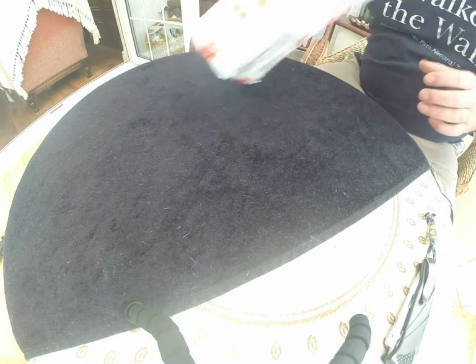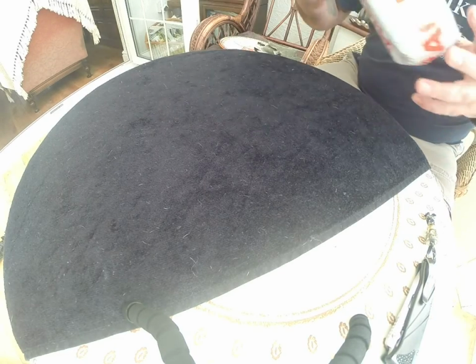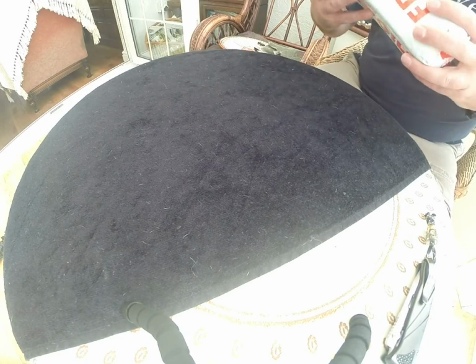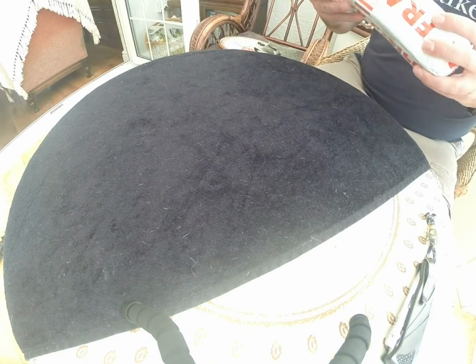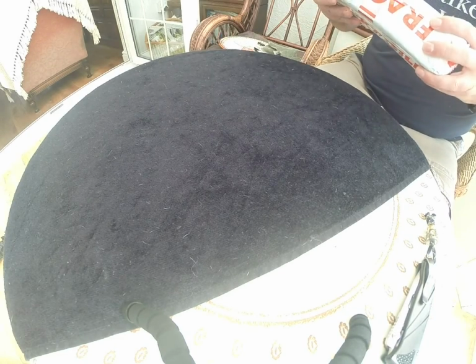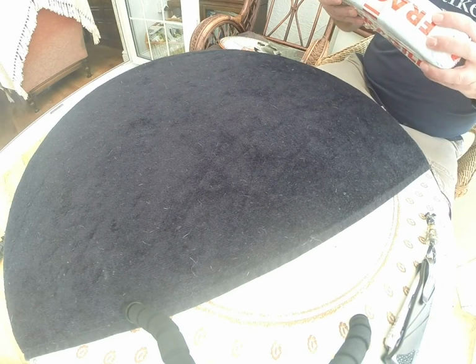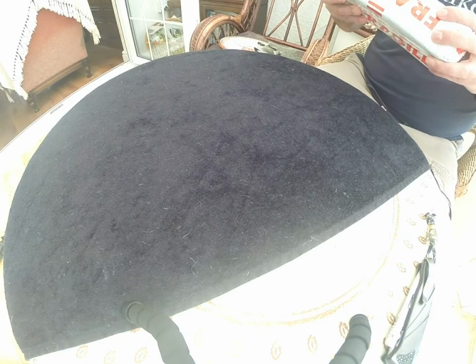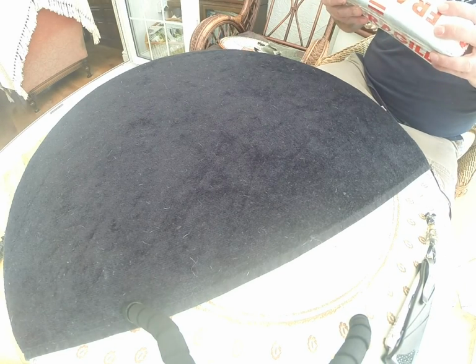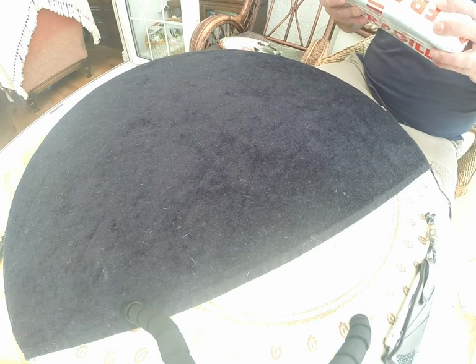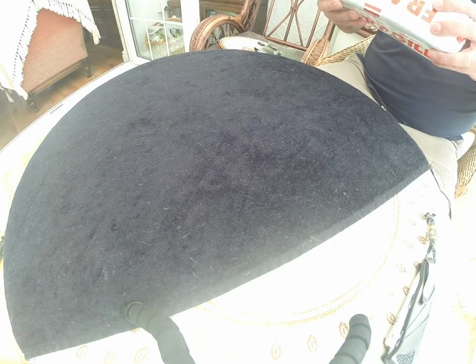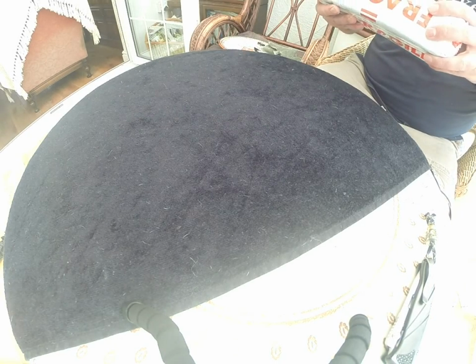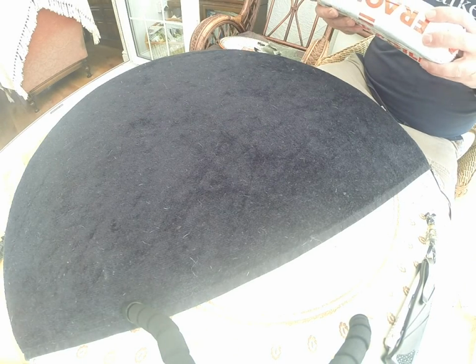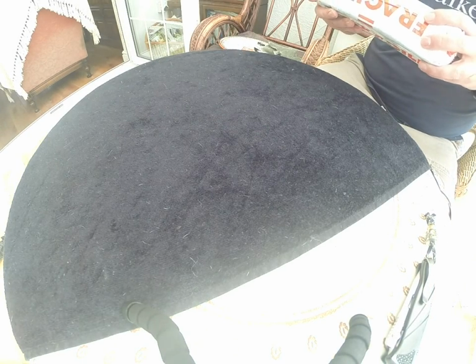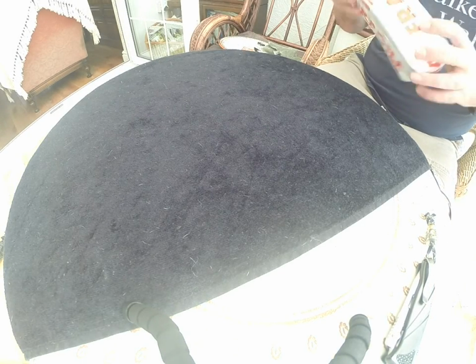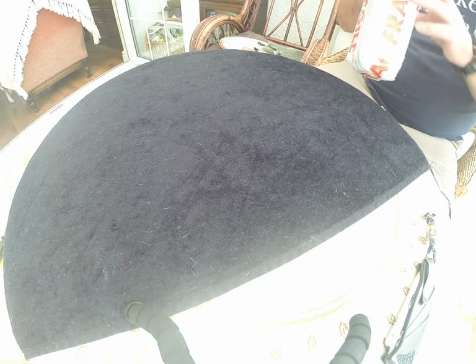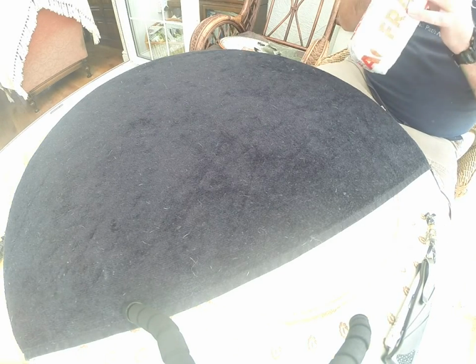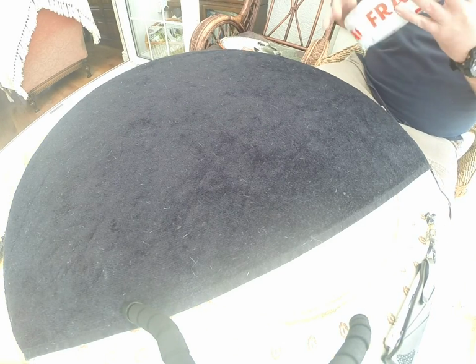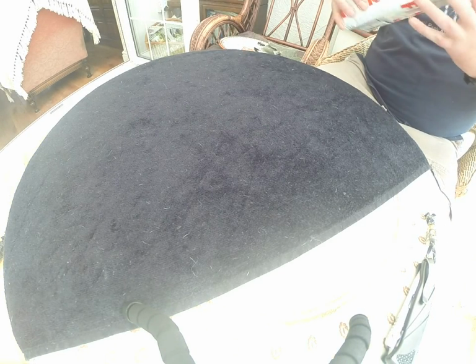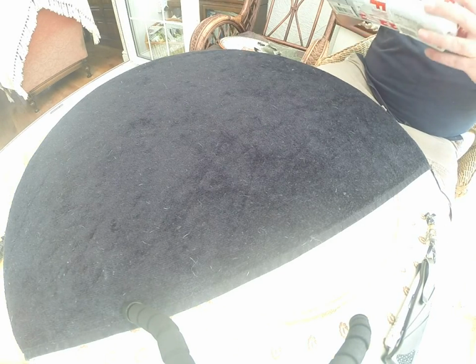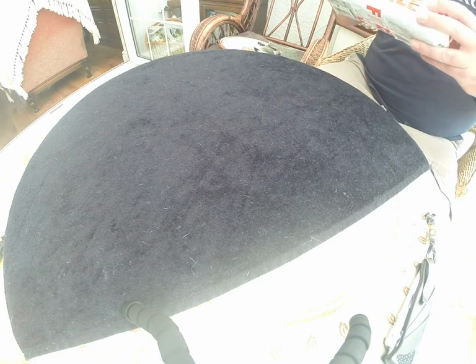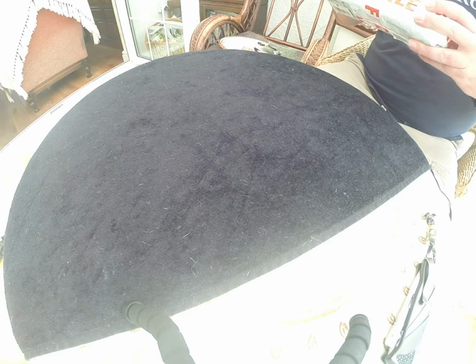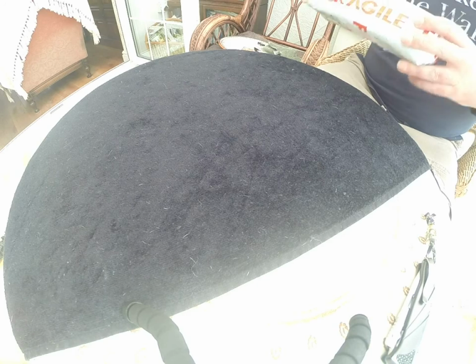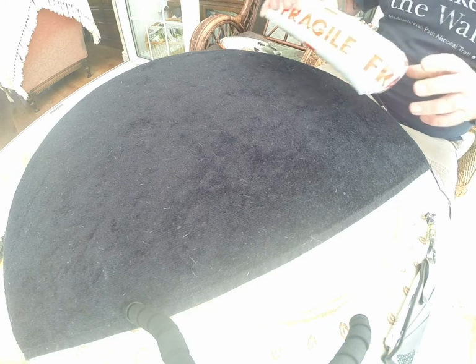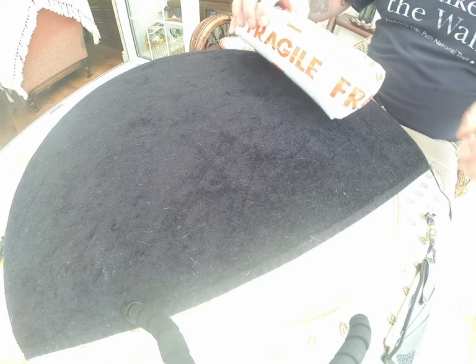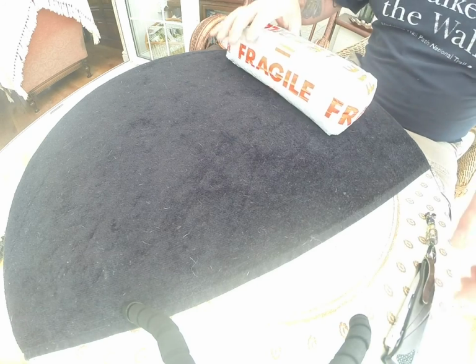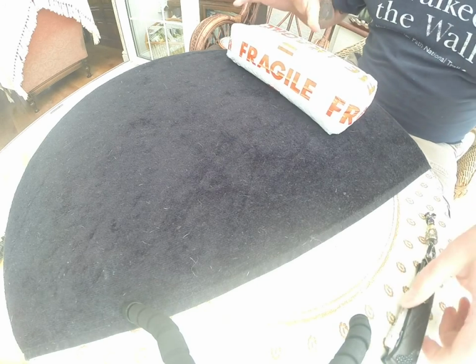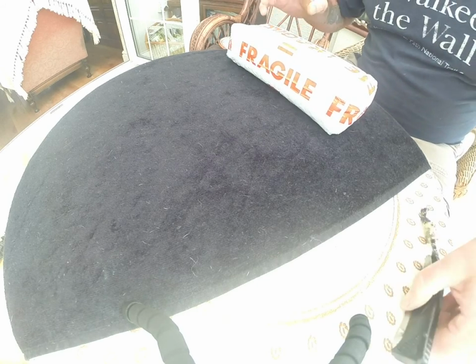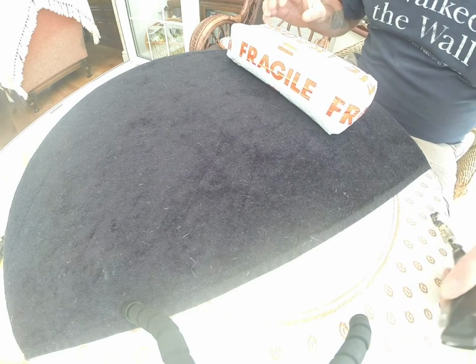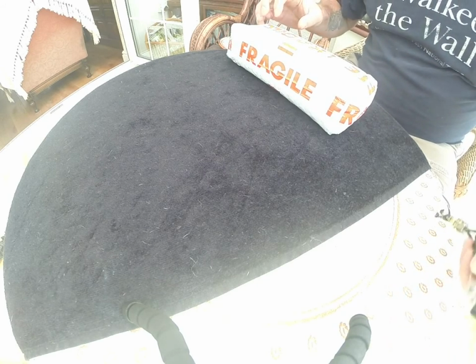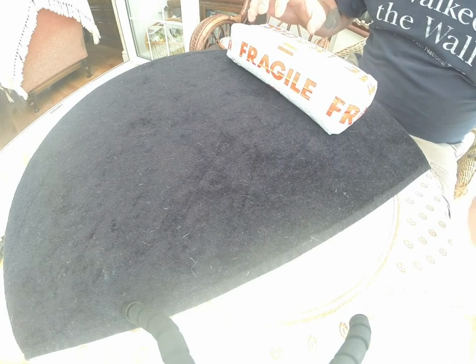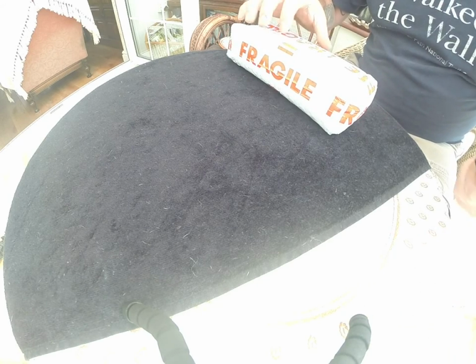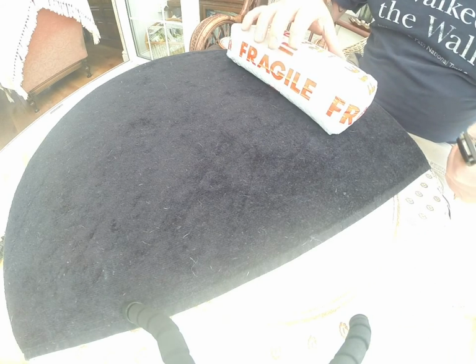Right, quick unboxing. I can't believe it's come, can't wait.